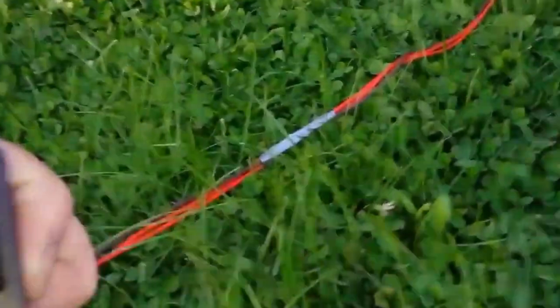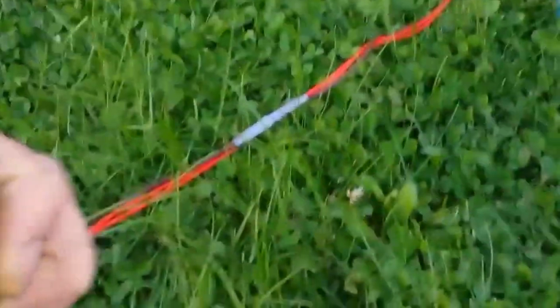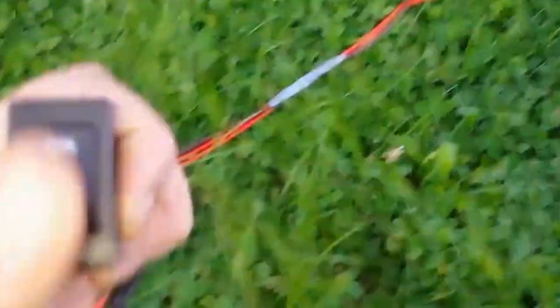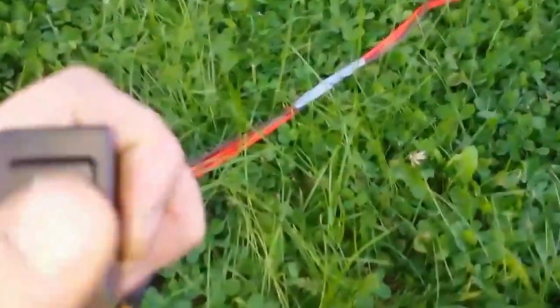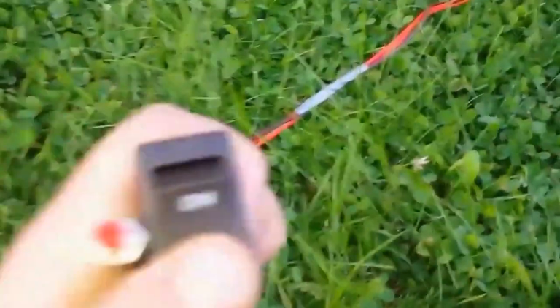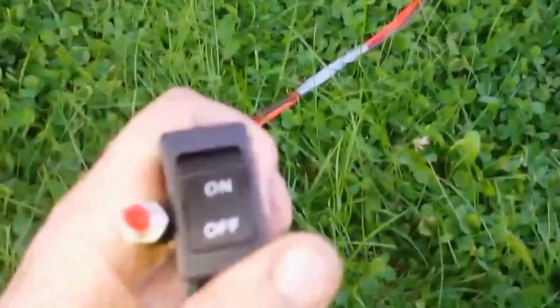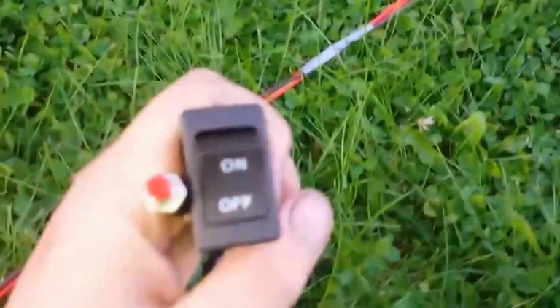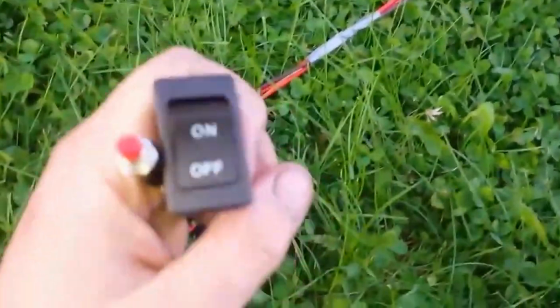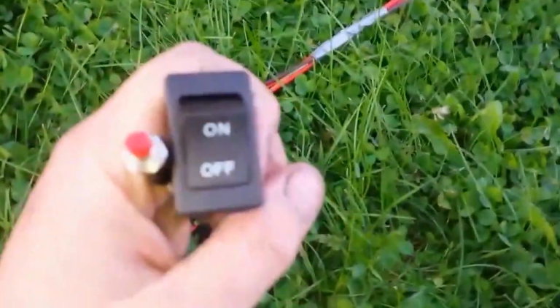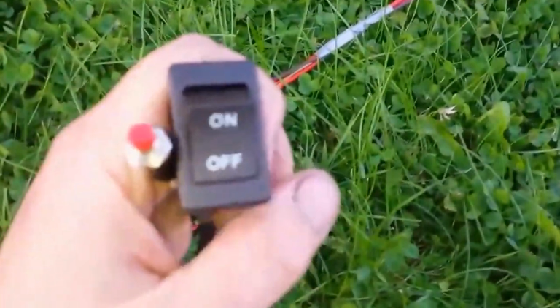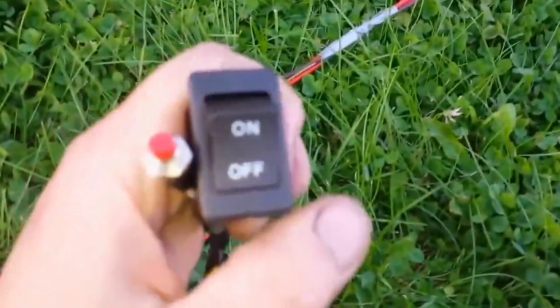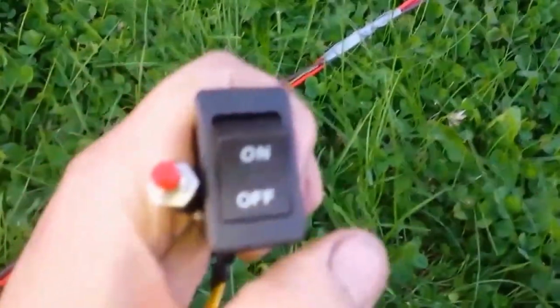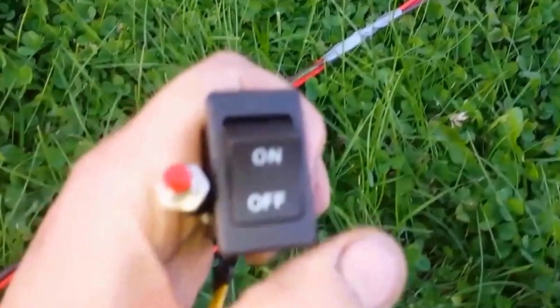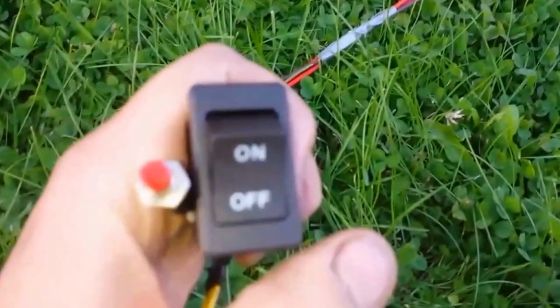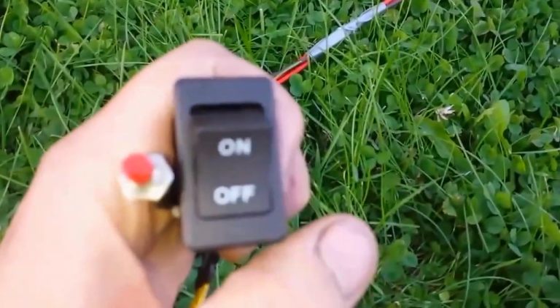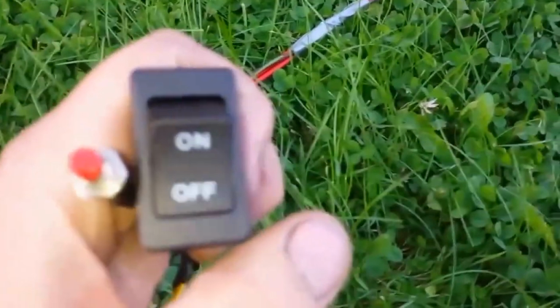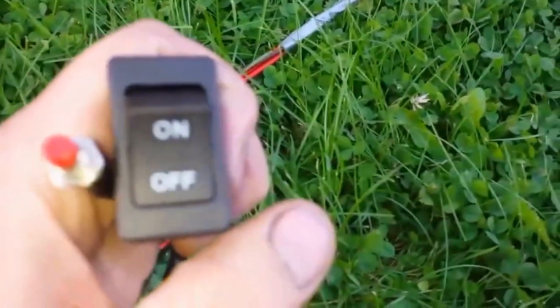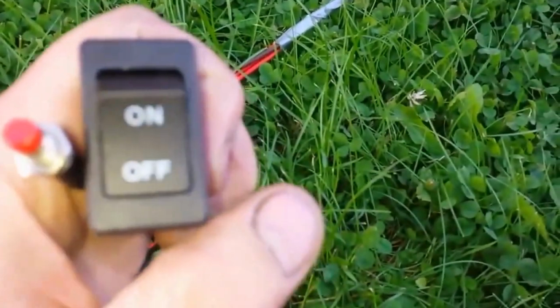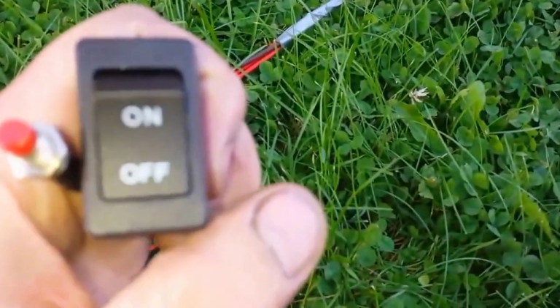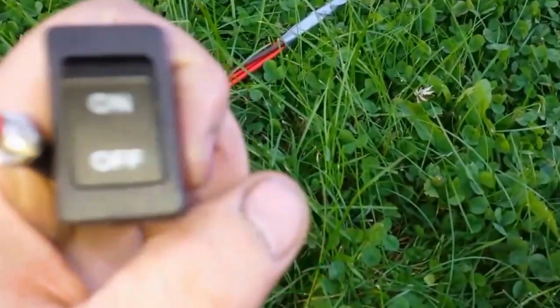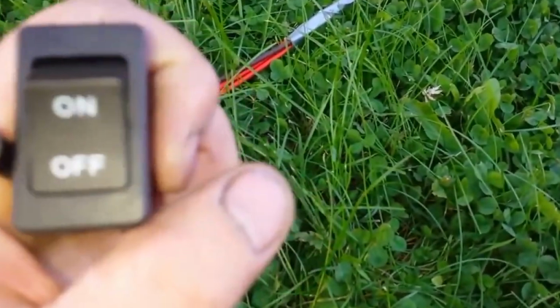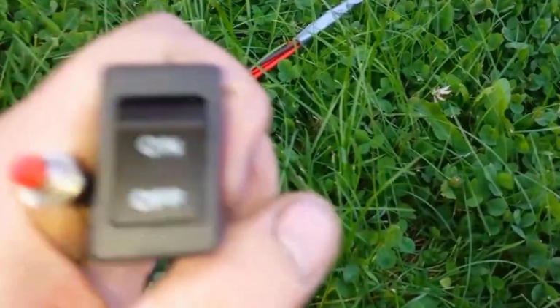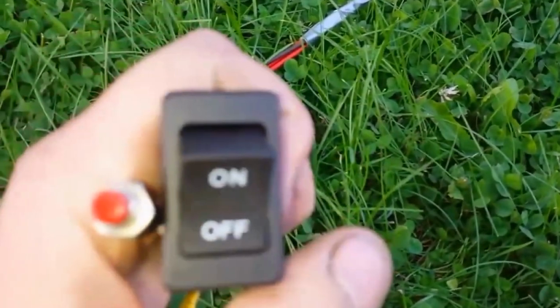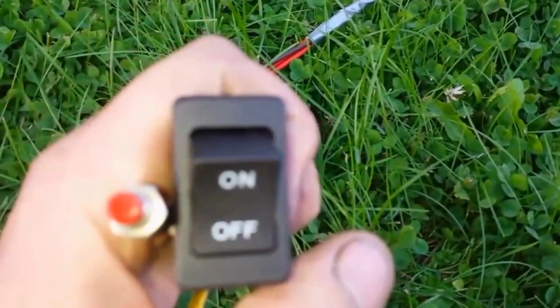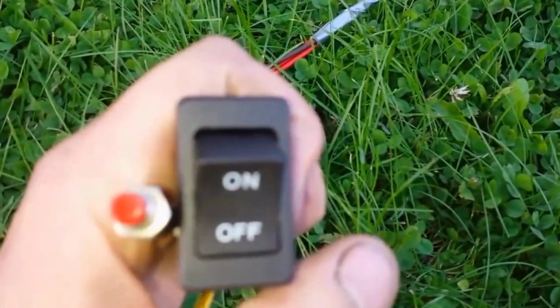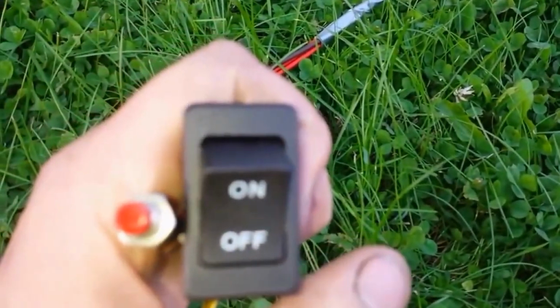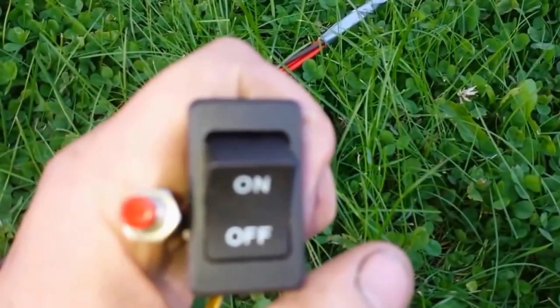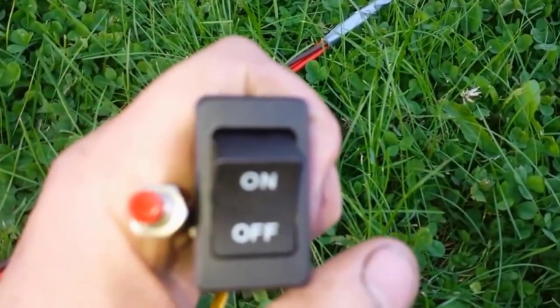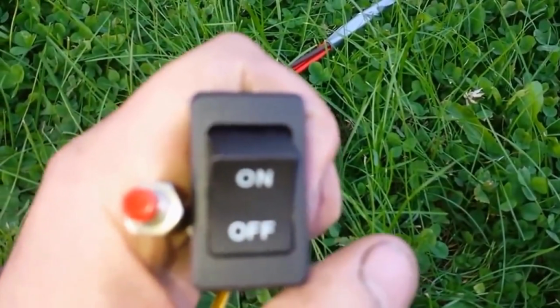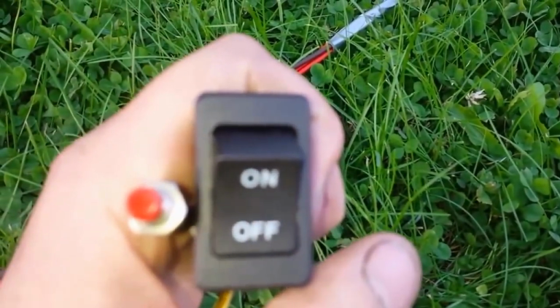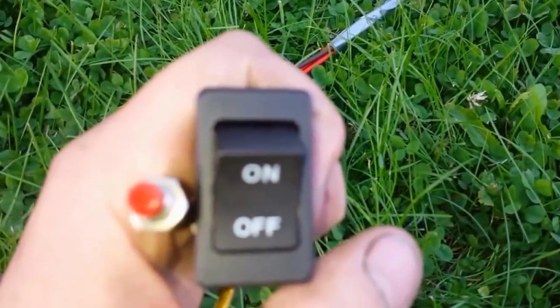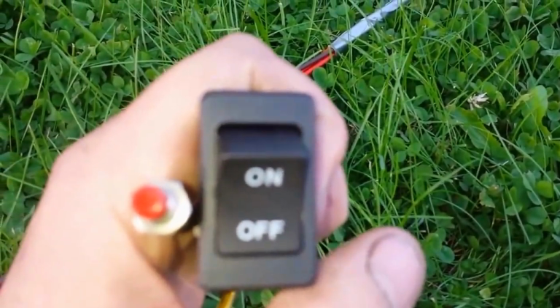I've got a momentary switch for the injectors and a switch for the fuel pump.